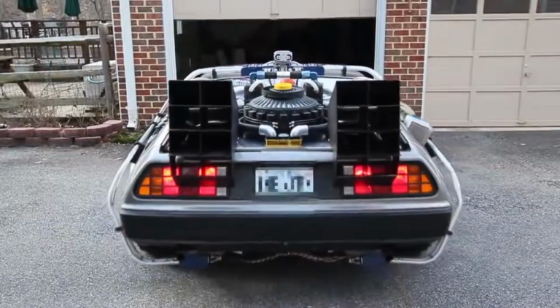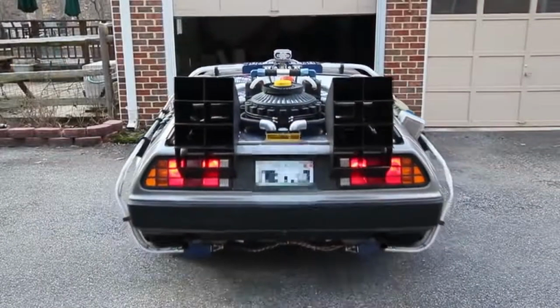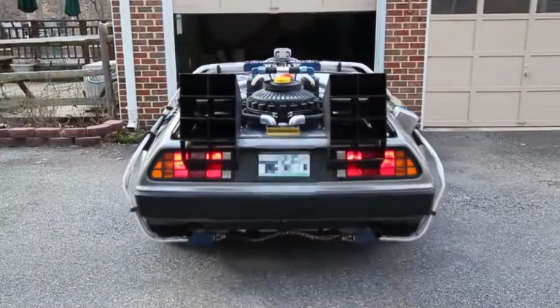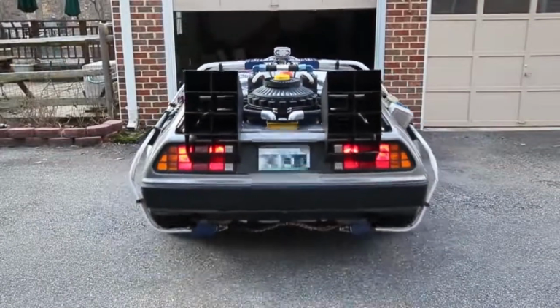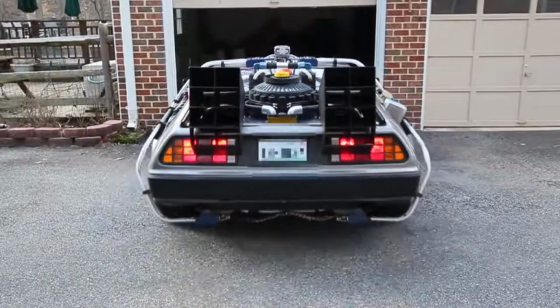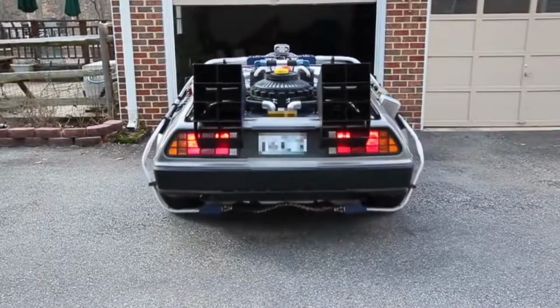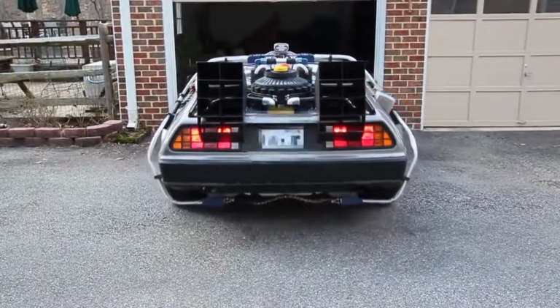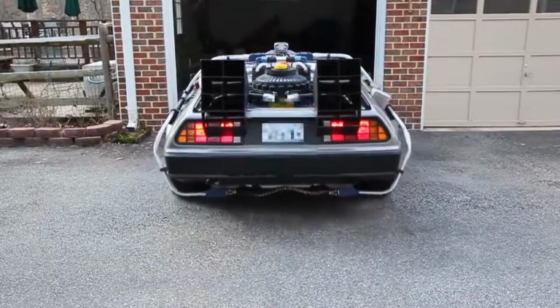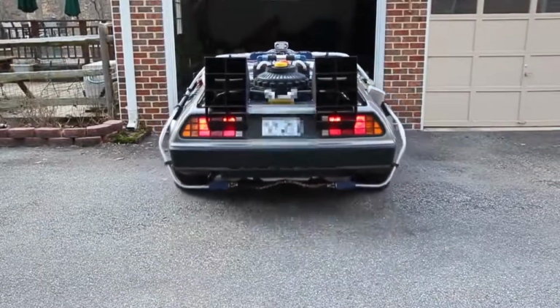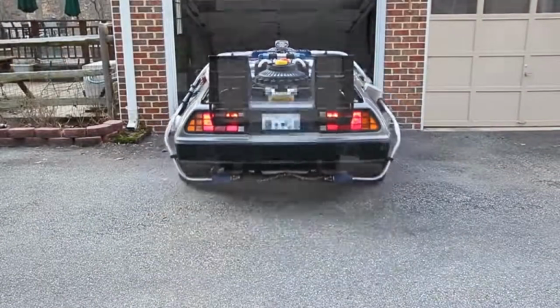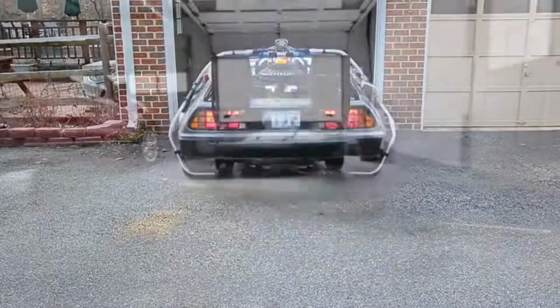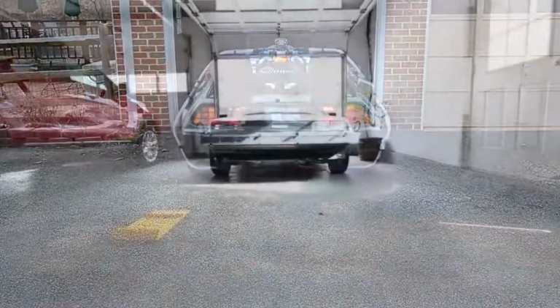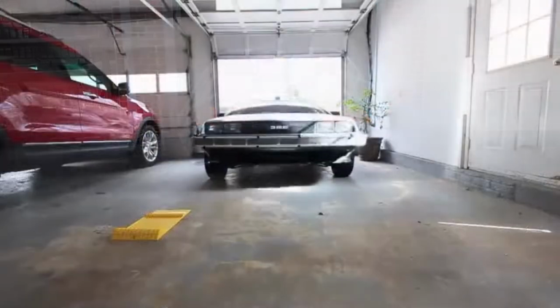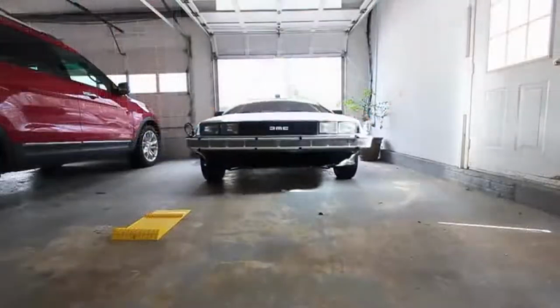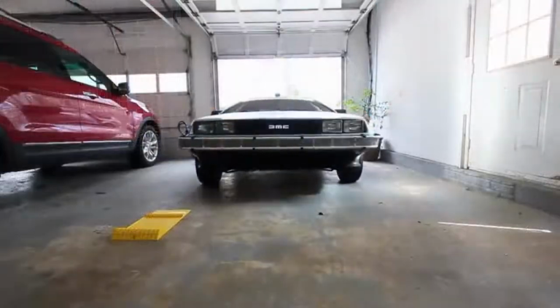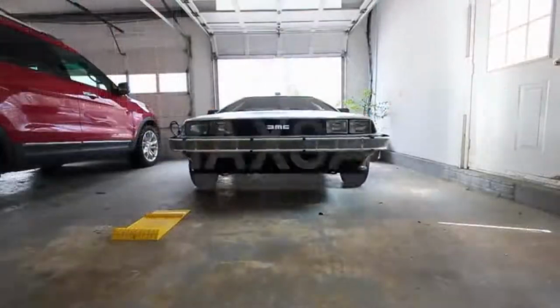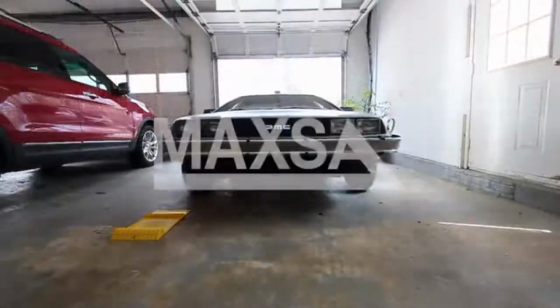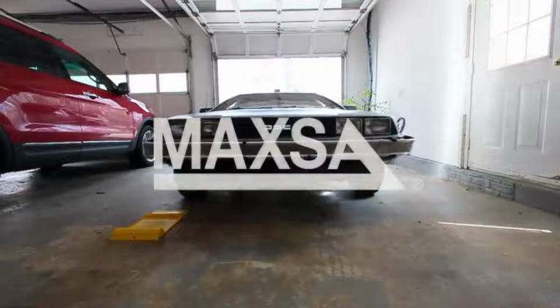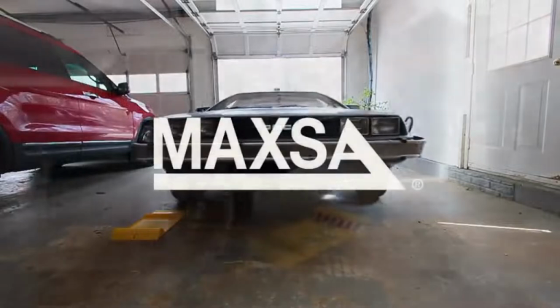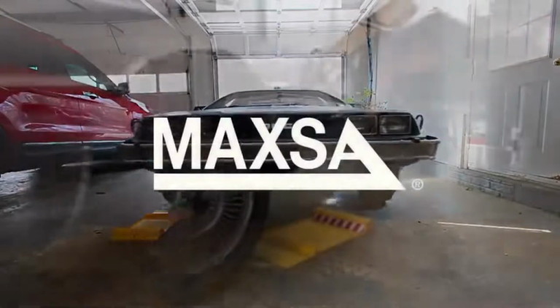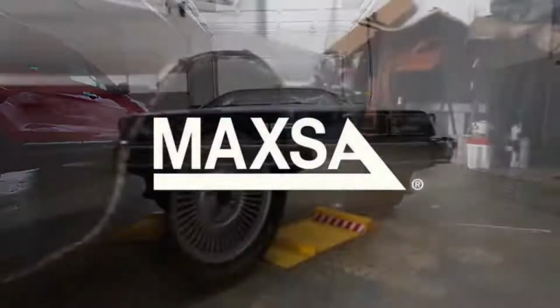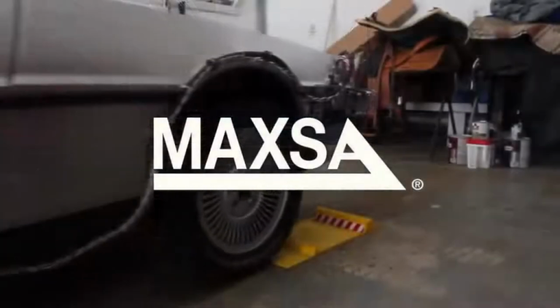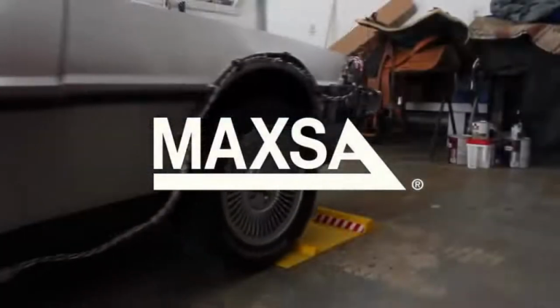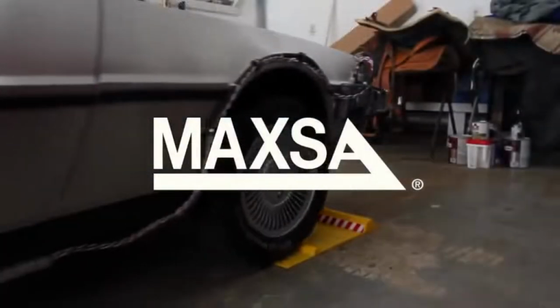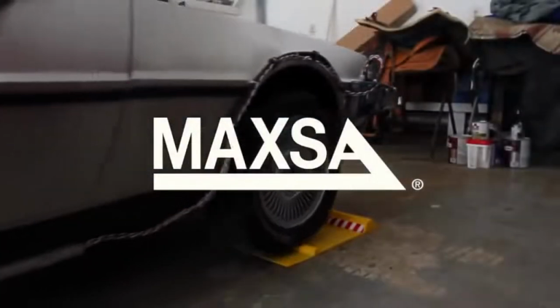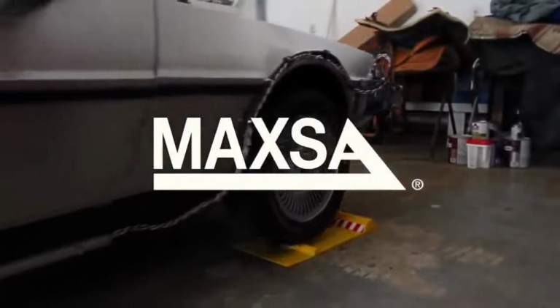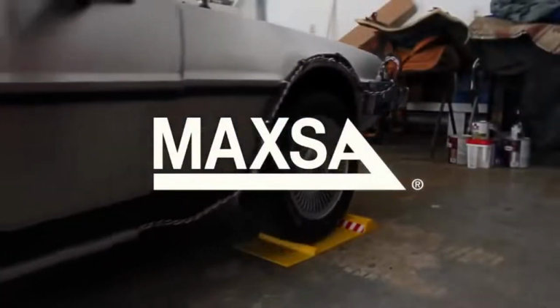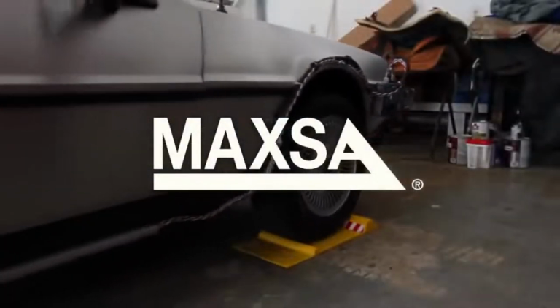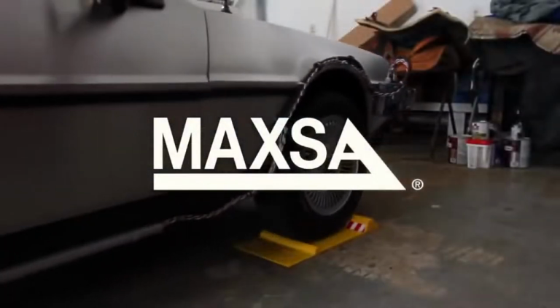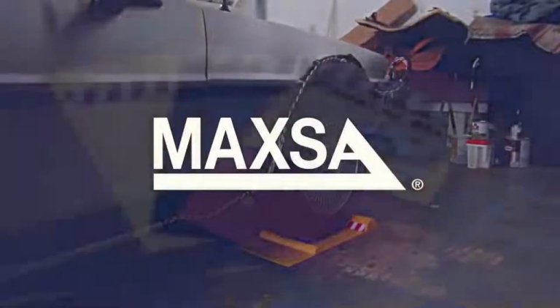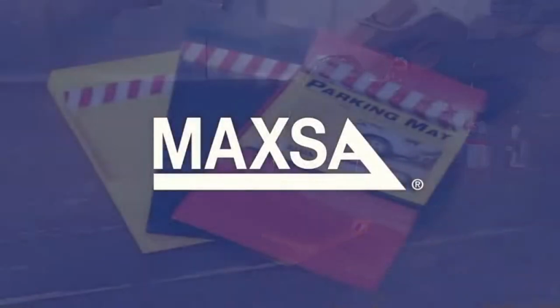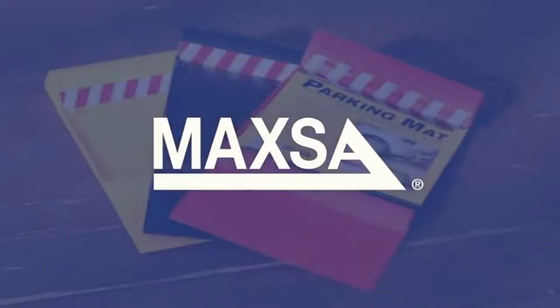It's clean. It's great for any car or time machine — just ask Marty McFly. Park Wright Parking Mat, designed by Maxa.